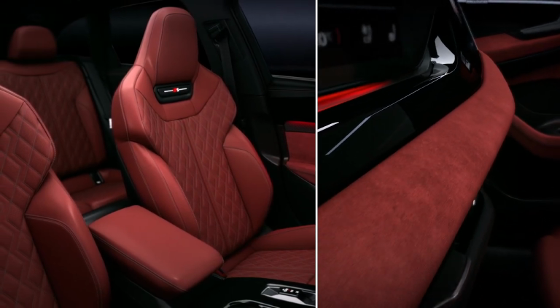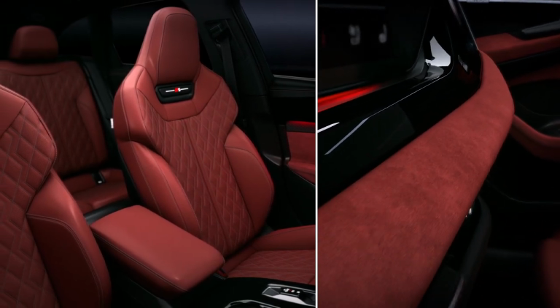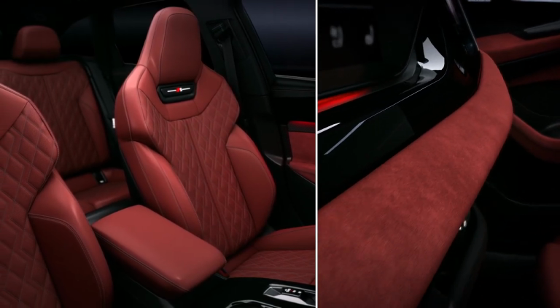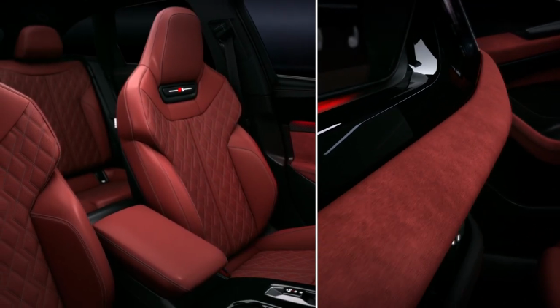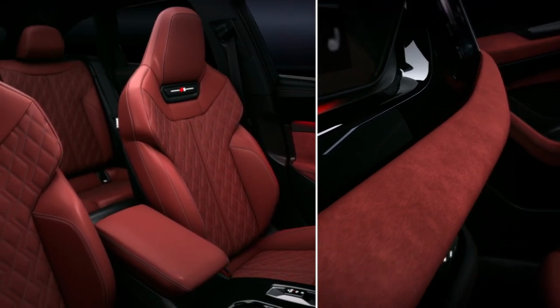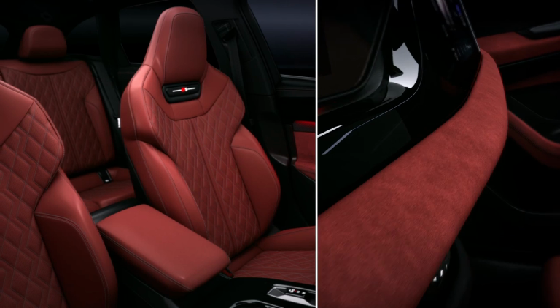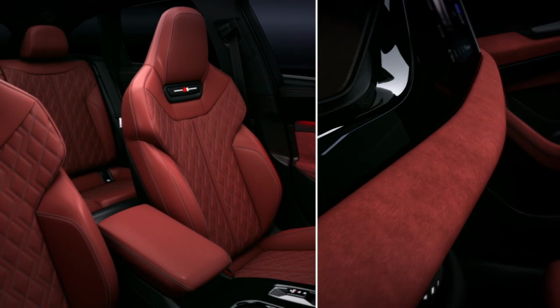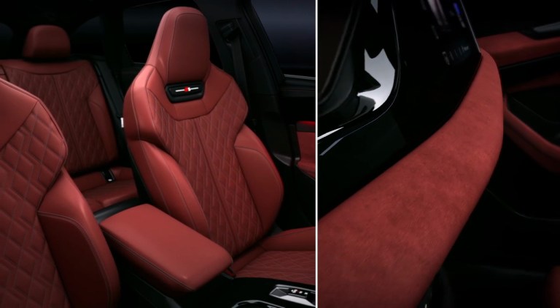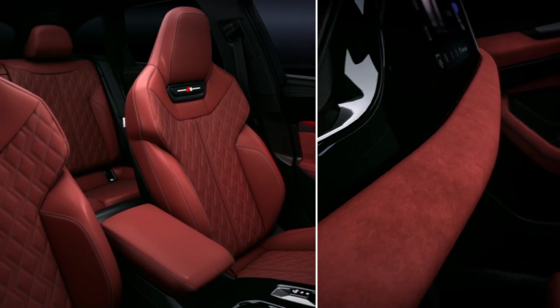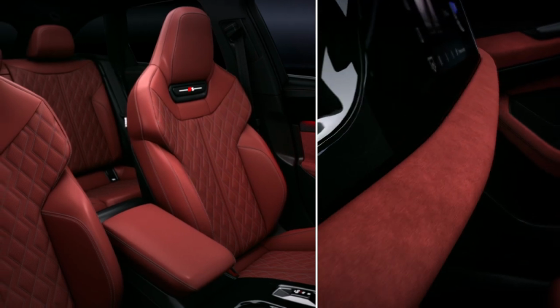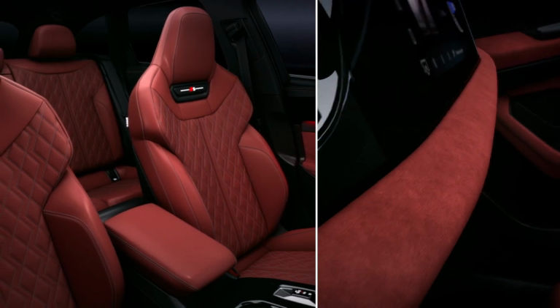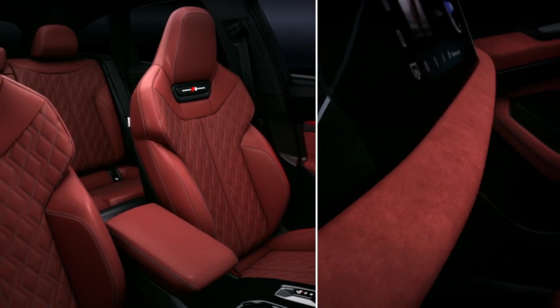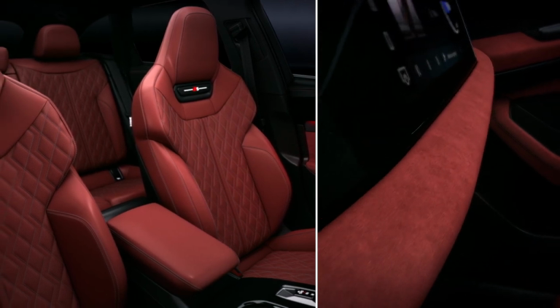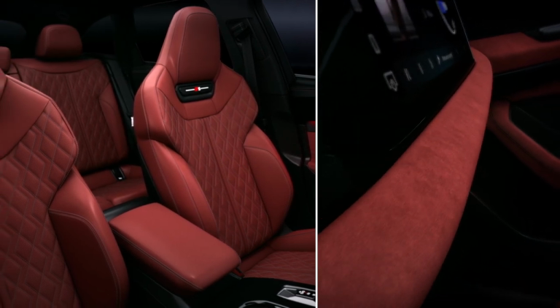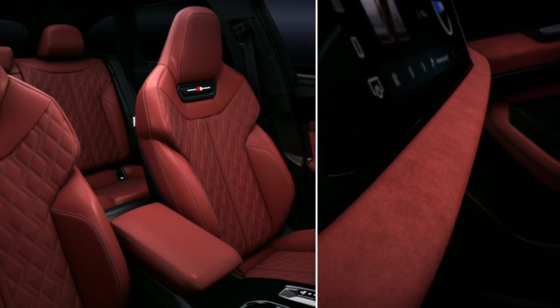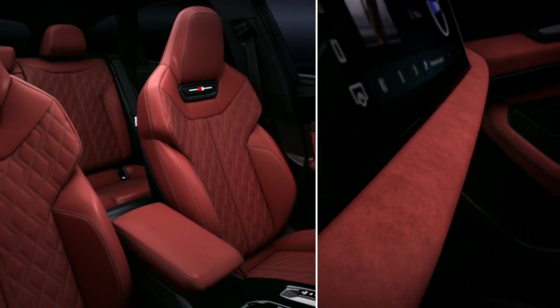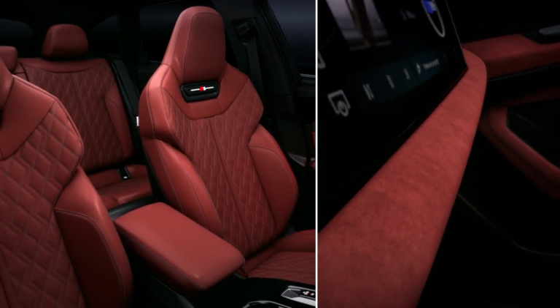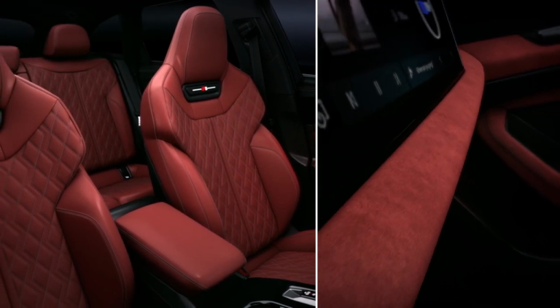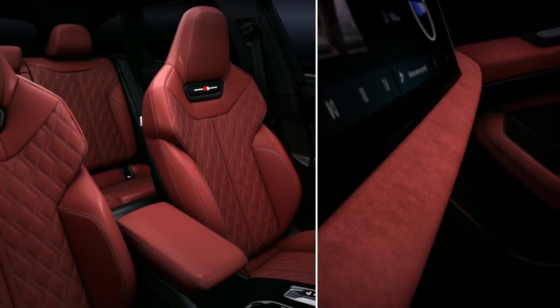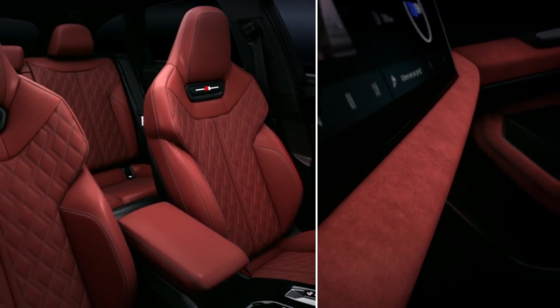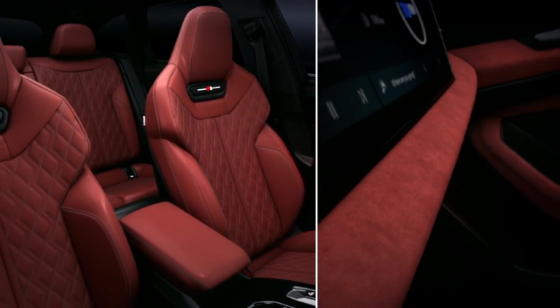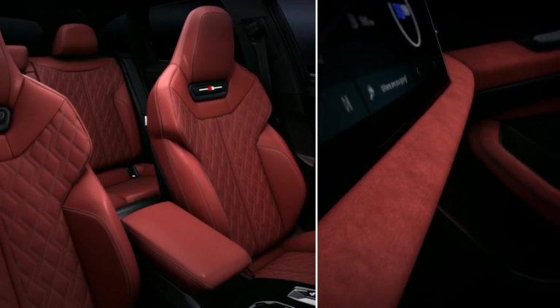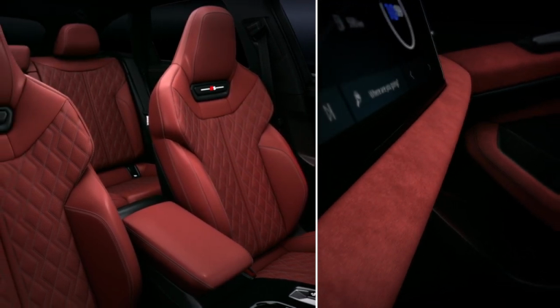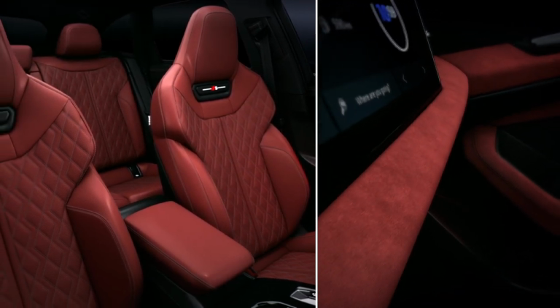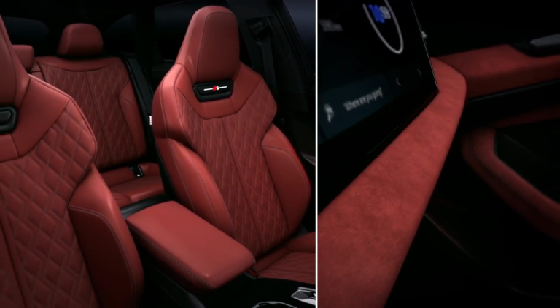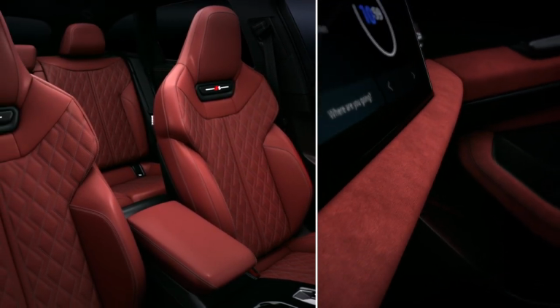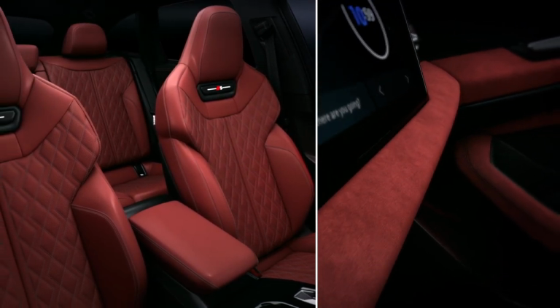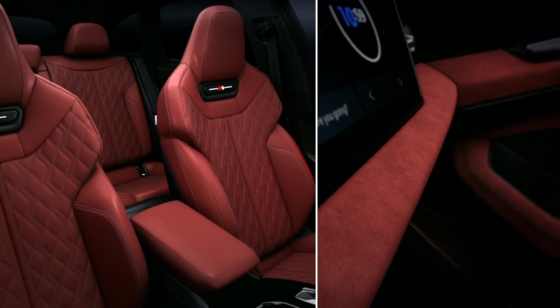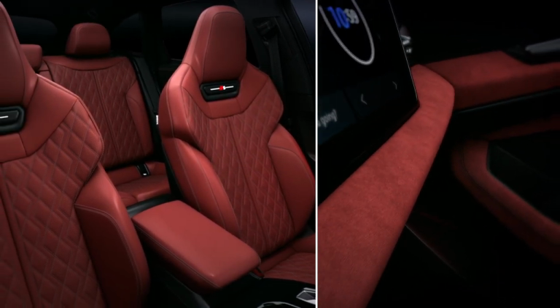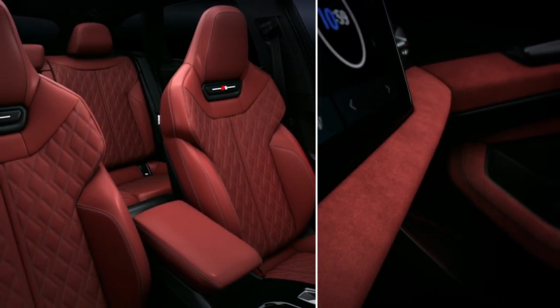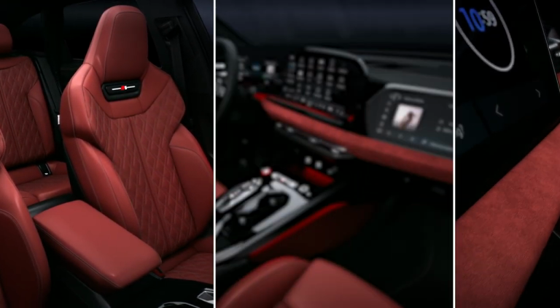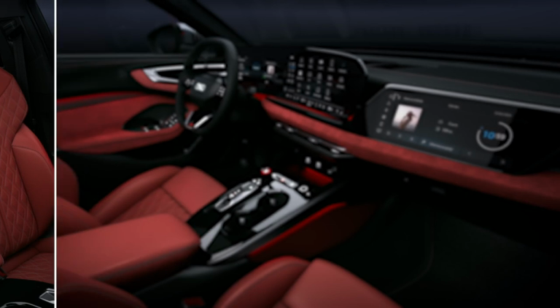Keyless Entry allows you to enter your Audi safely and easily without holding a physical key.